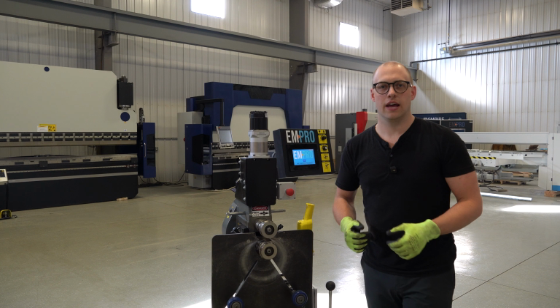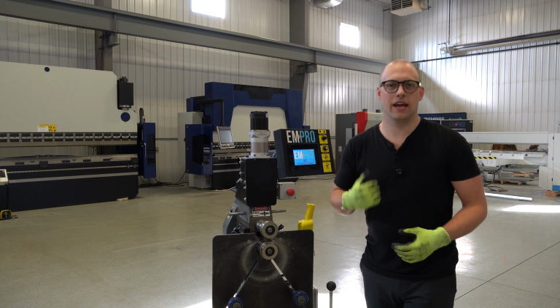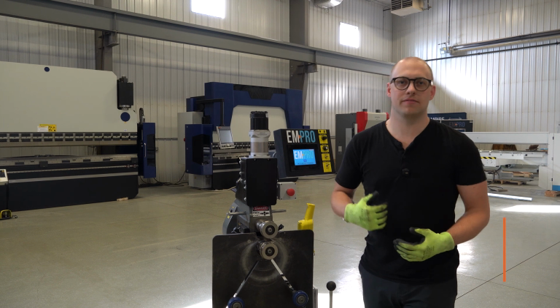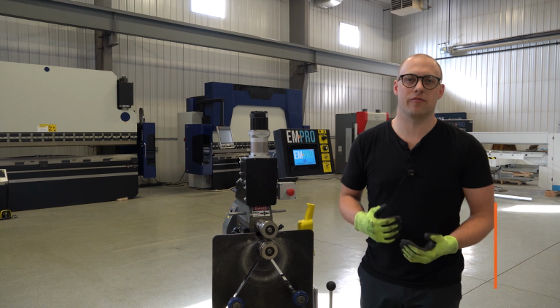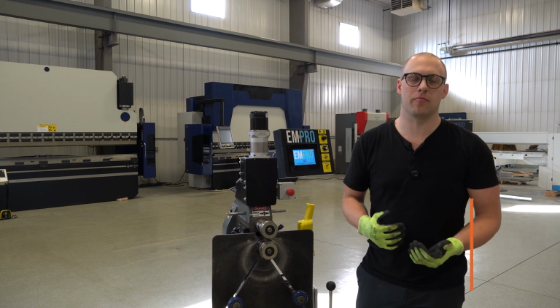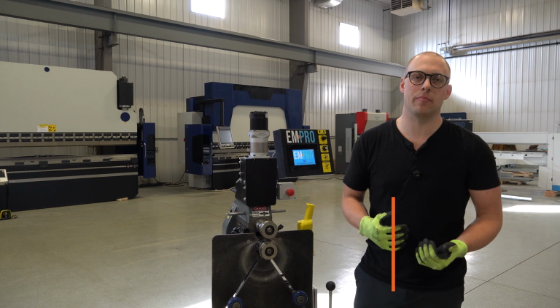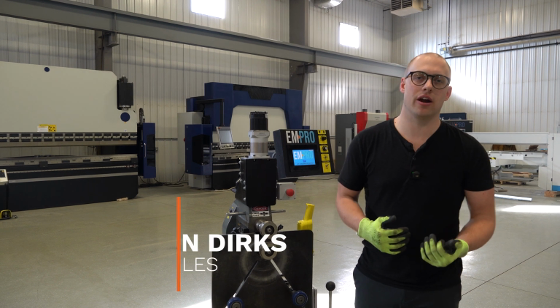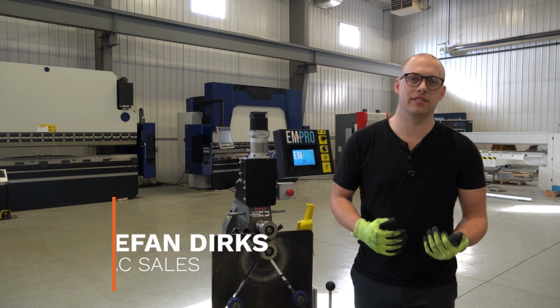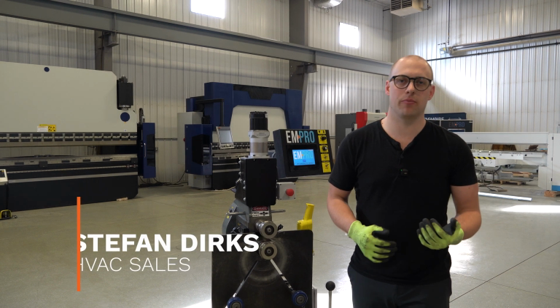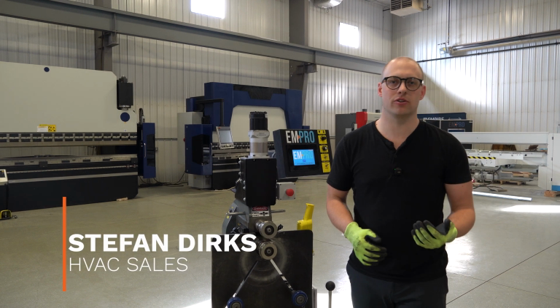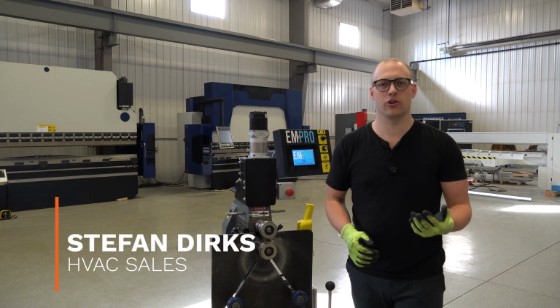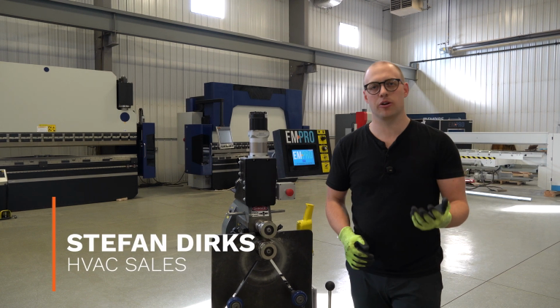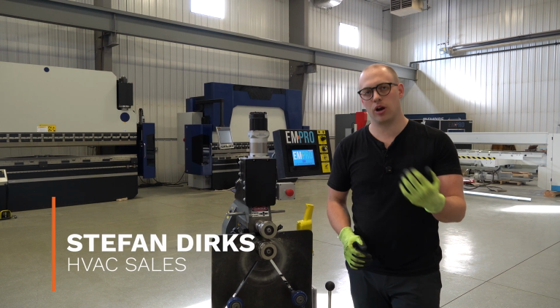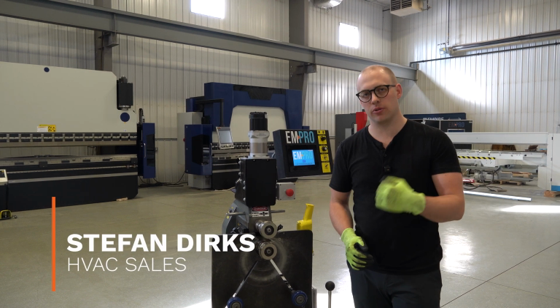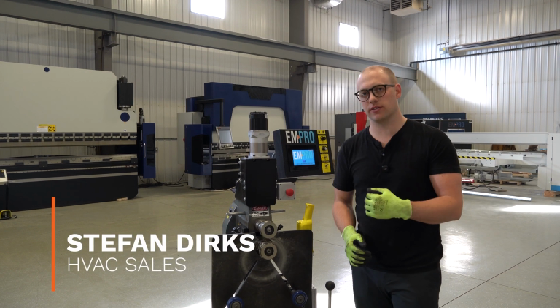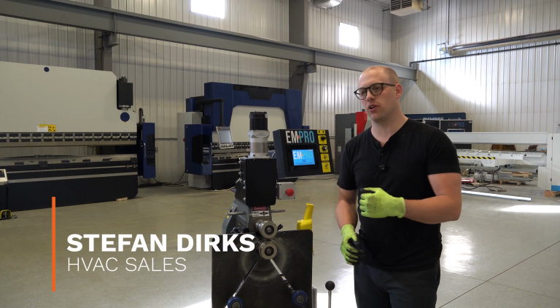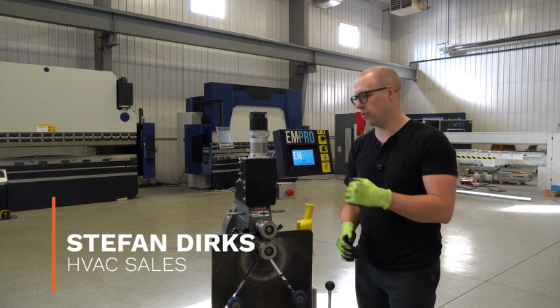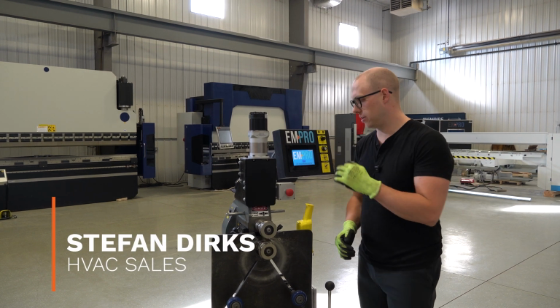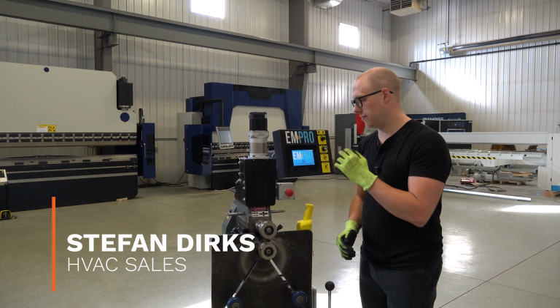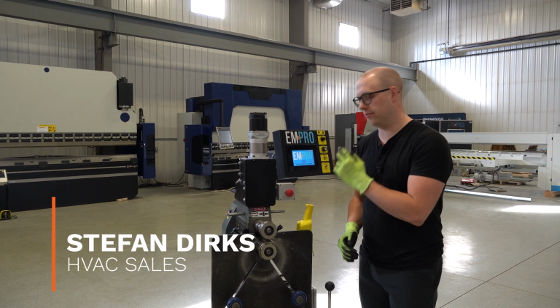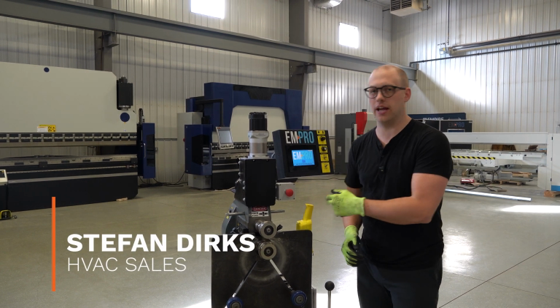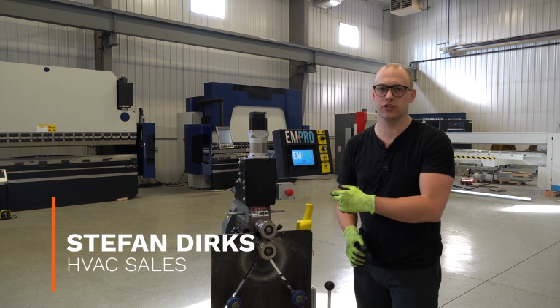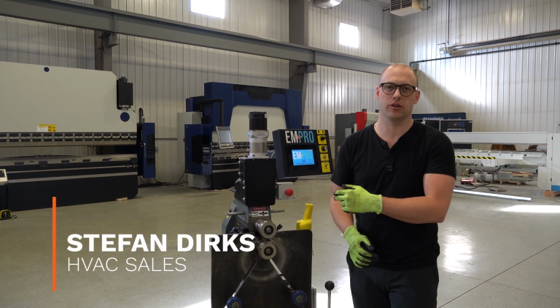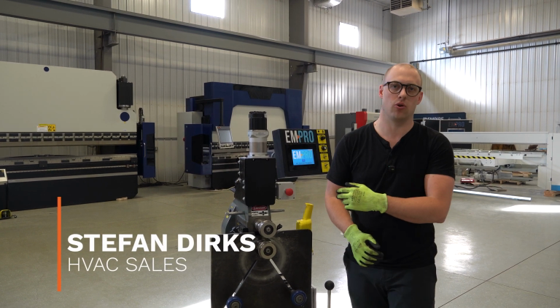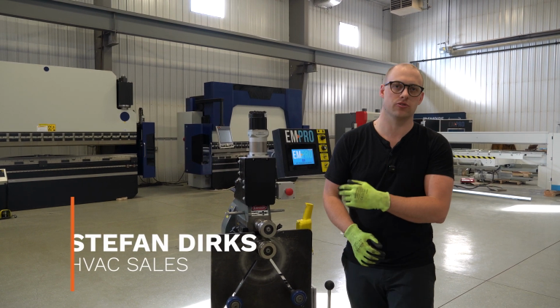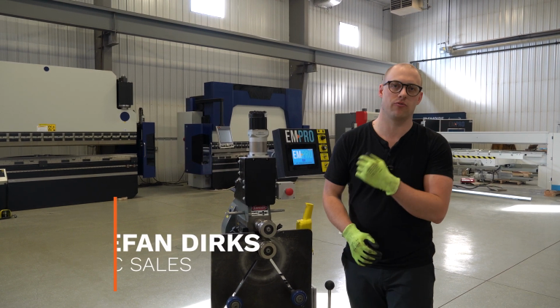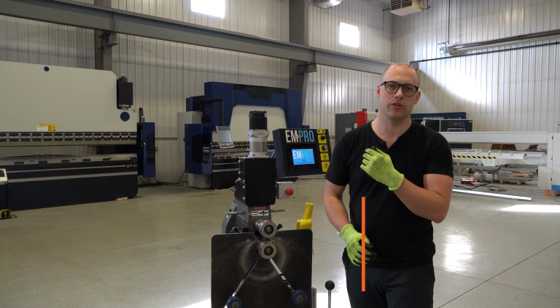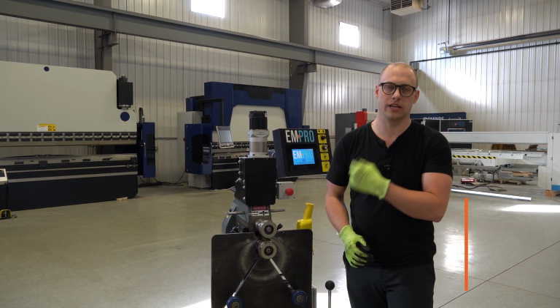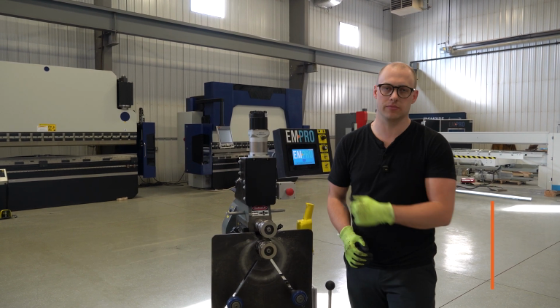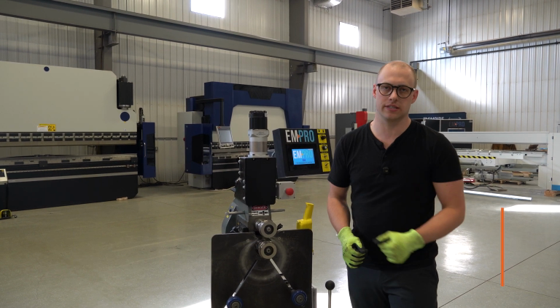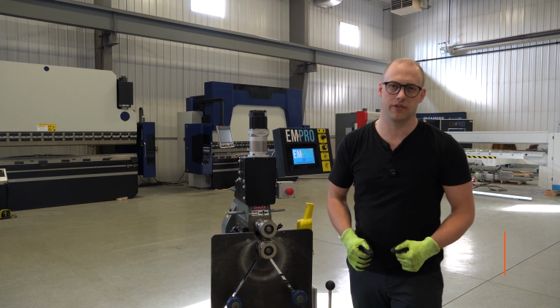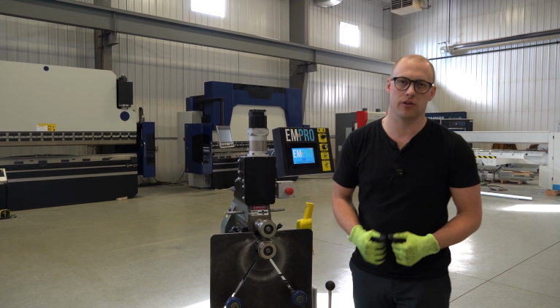Hey, I'm Stefan from Empire. Today we're going to show you how to properly install the flanging rolls for the EMT7R.